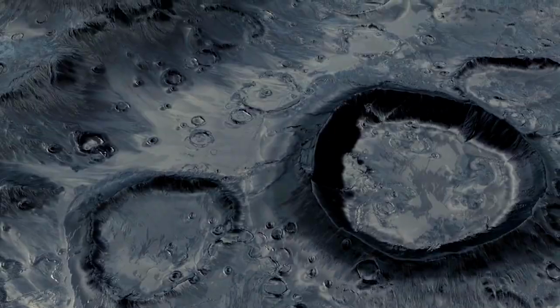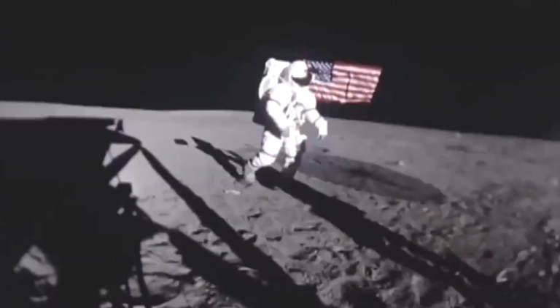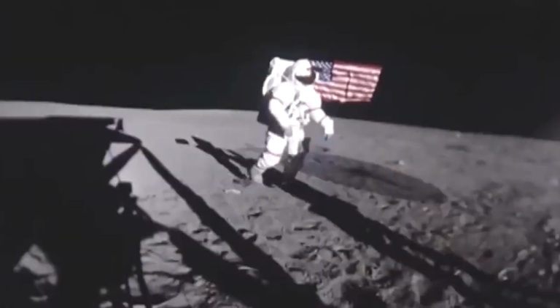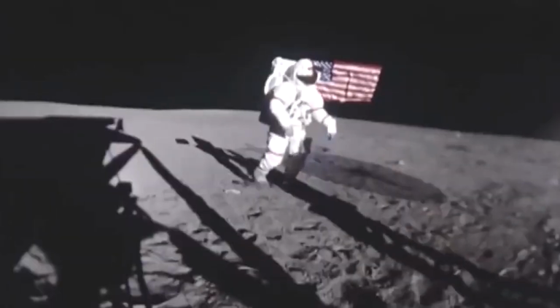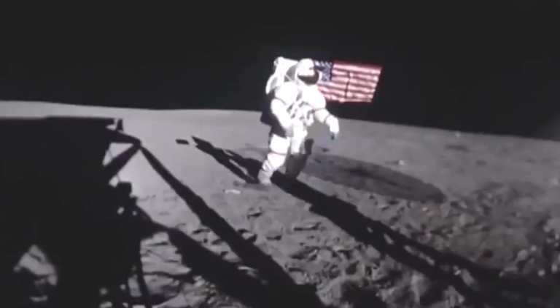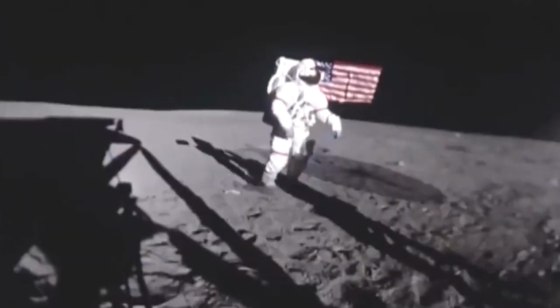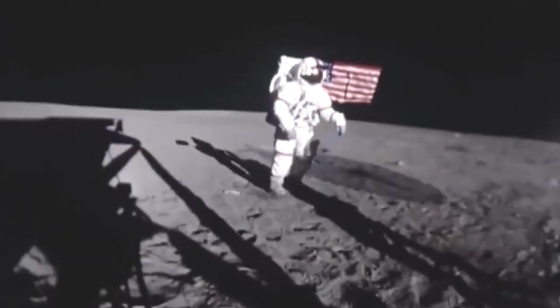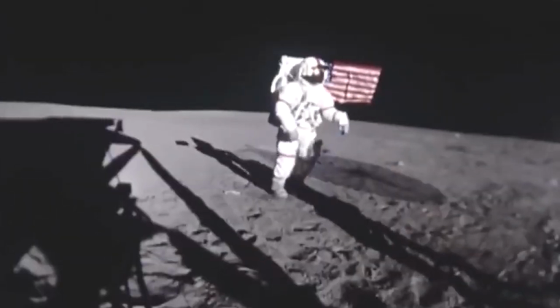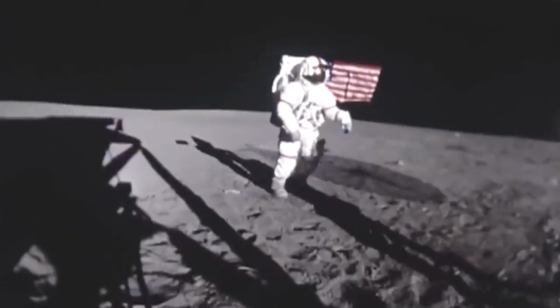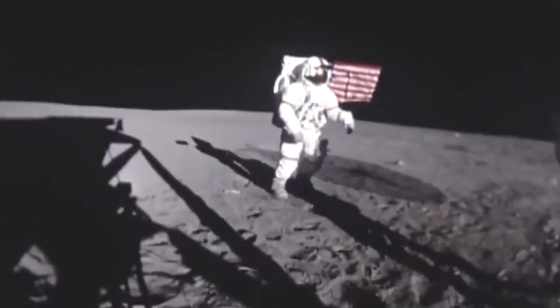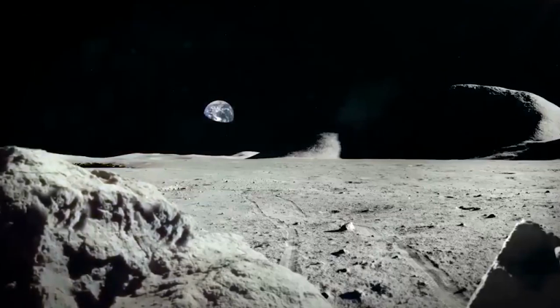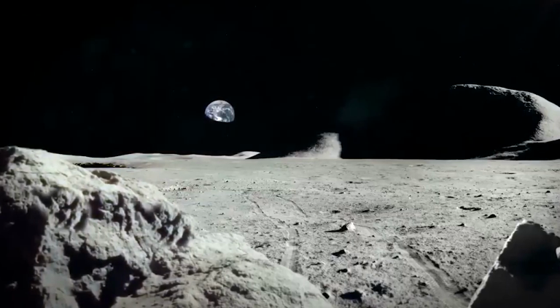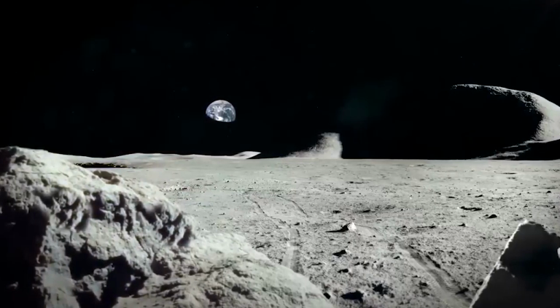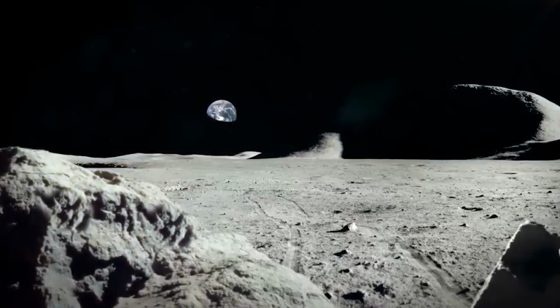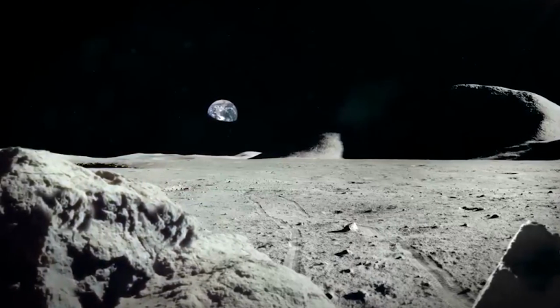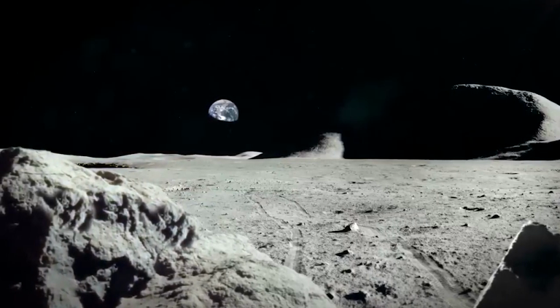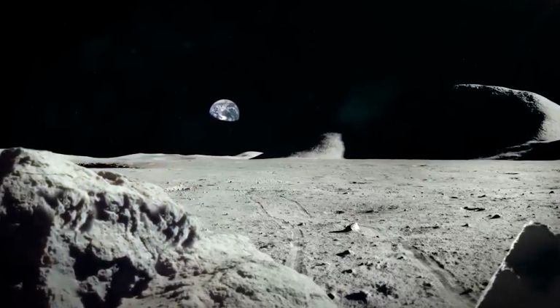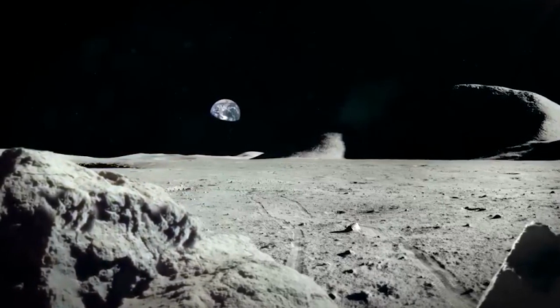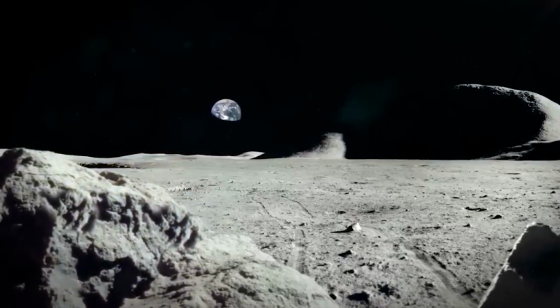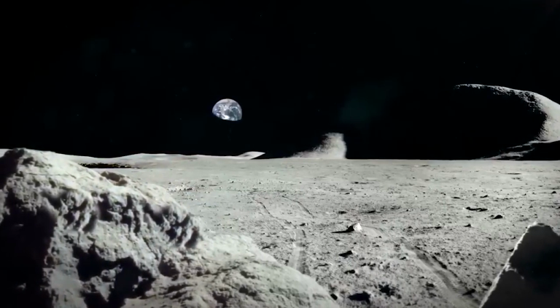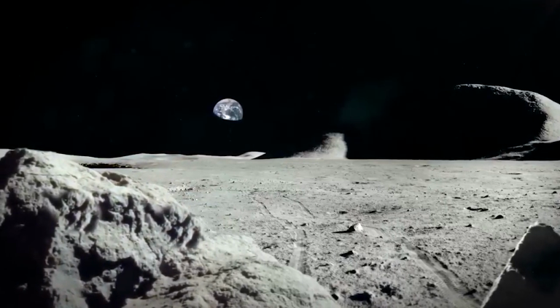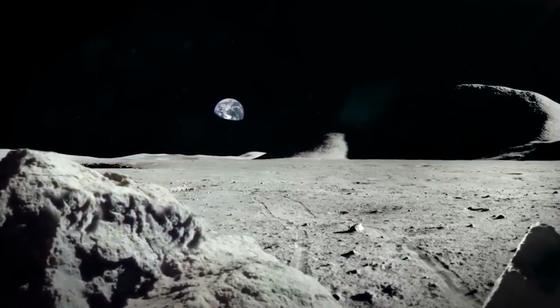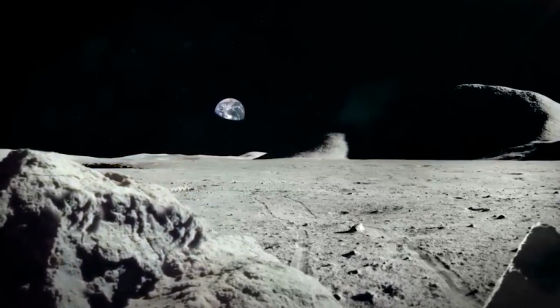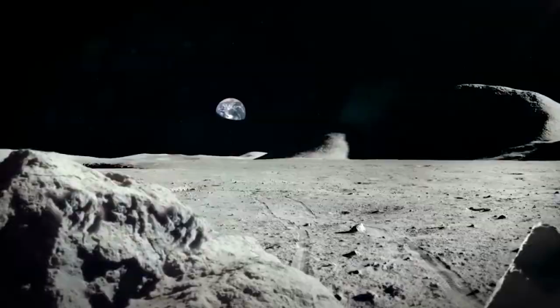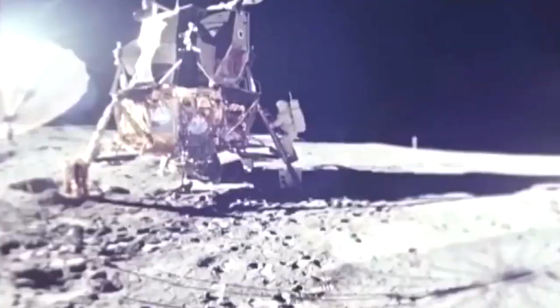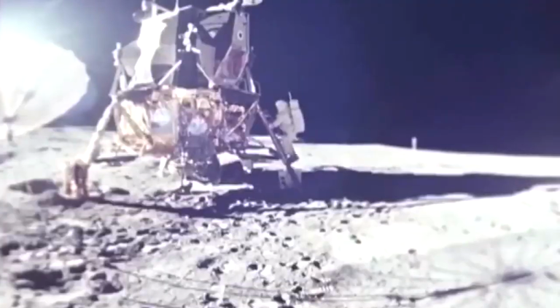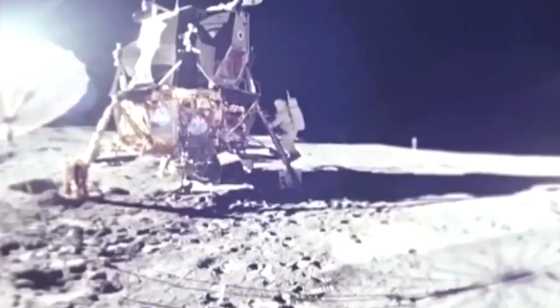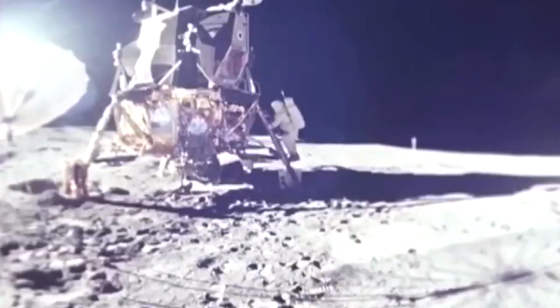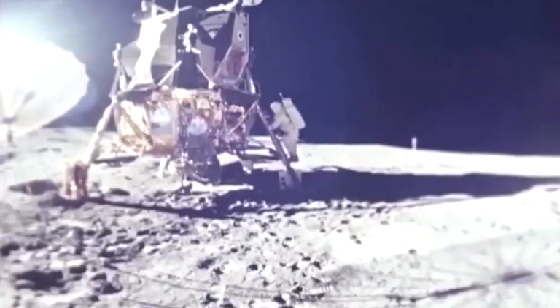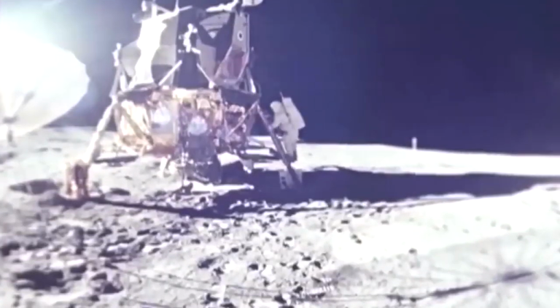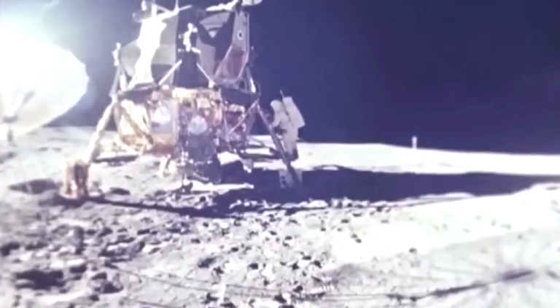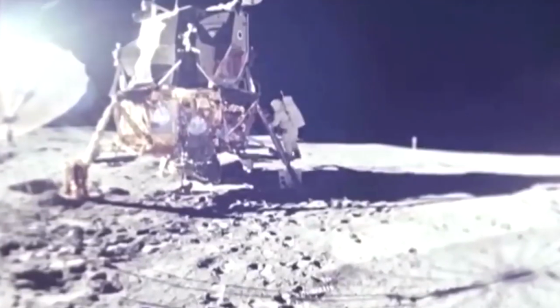As it continues to slowly cool off, the Moon's crust, or outer layer, is shriveling like a grape turning into a raisin.